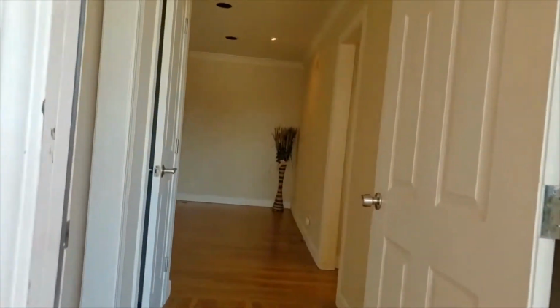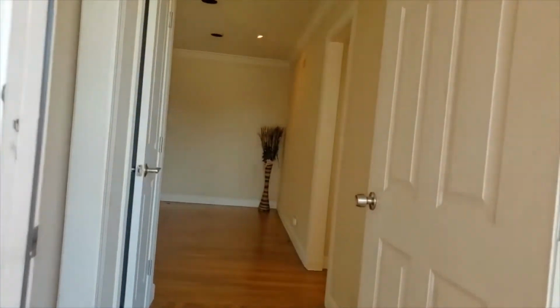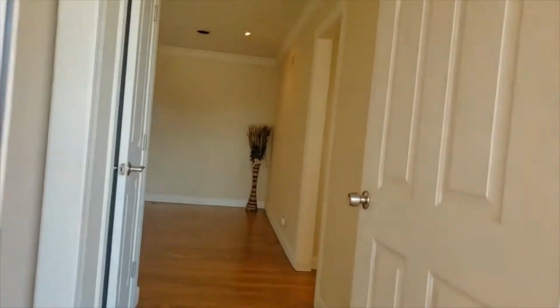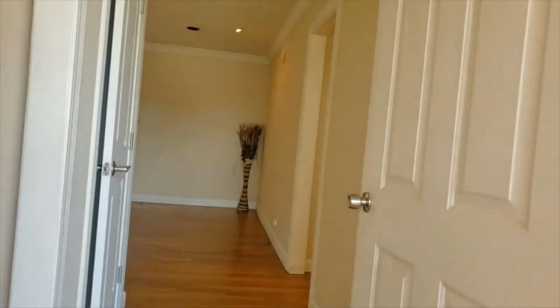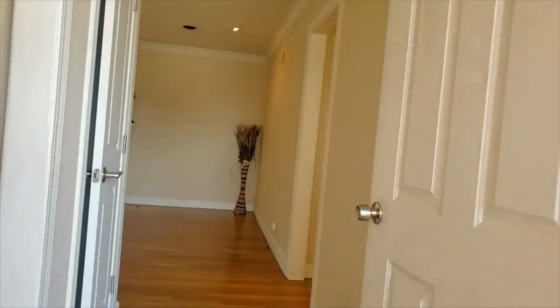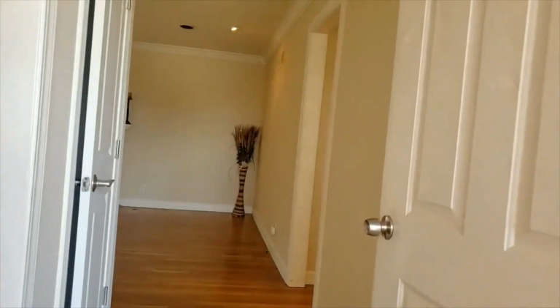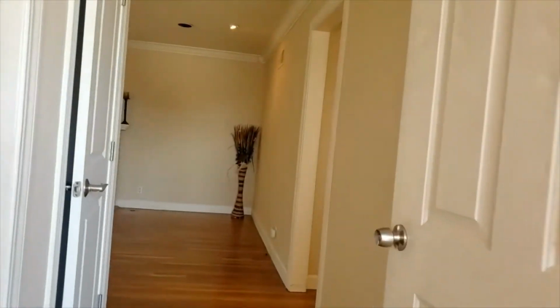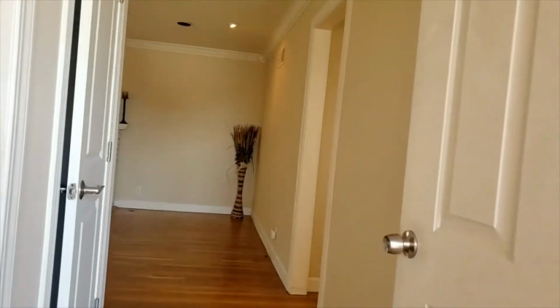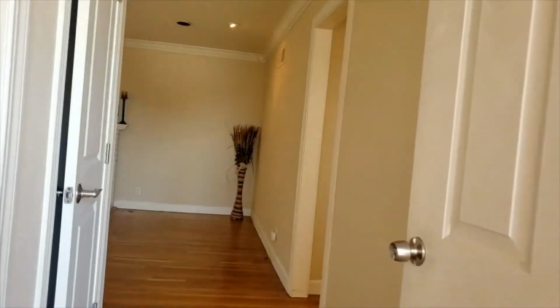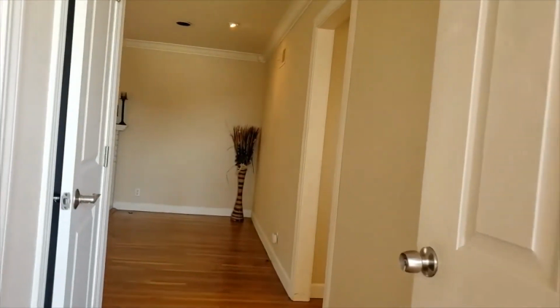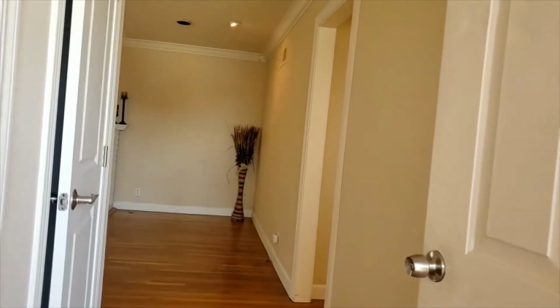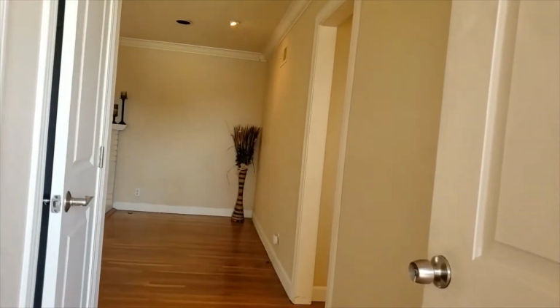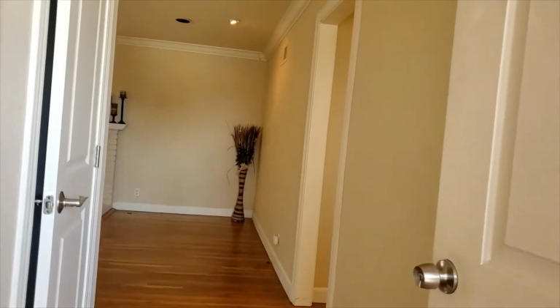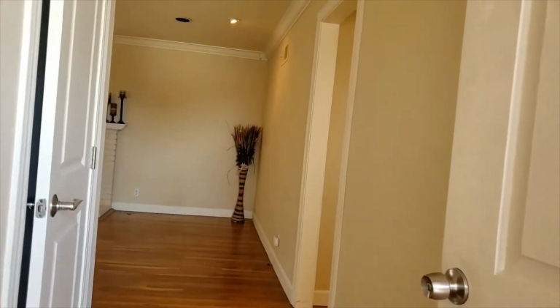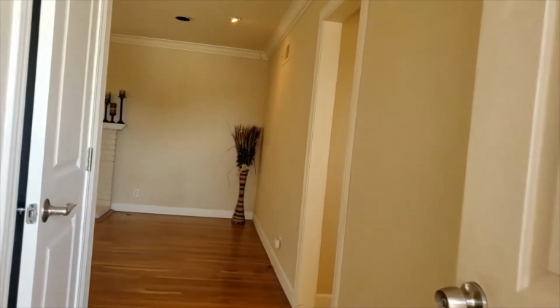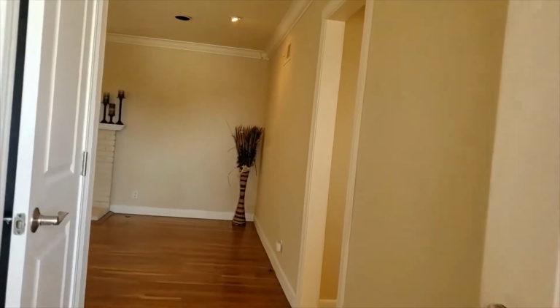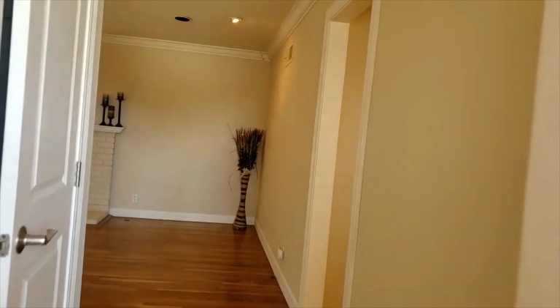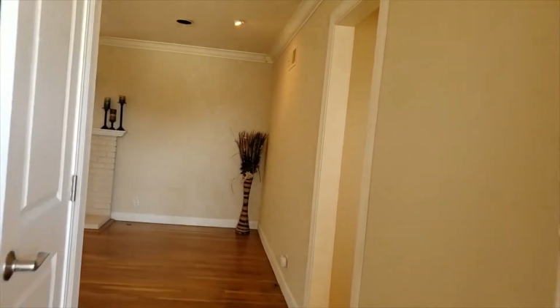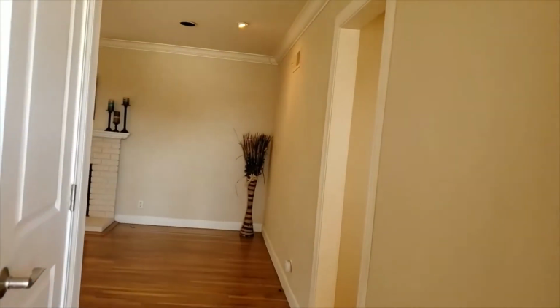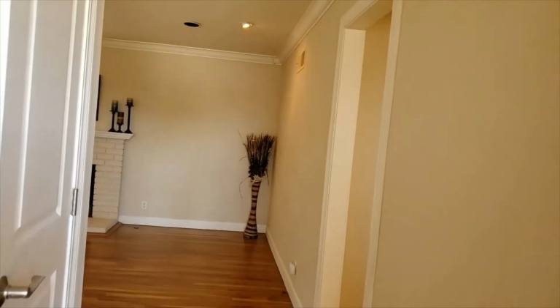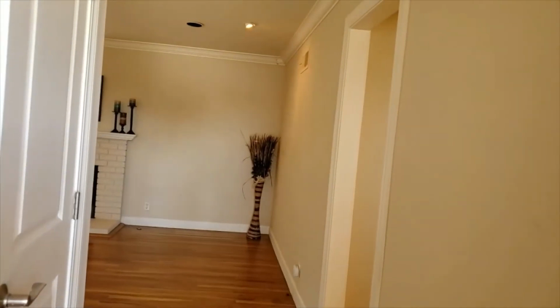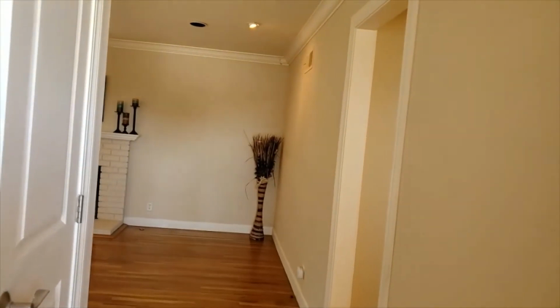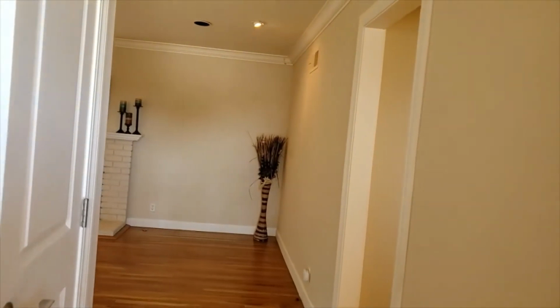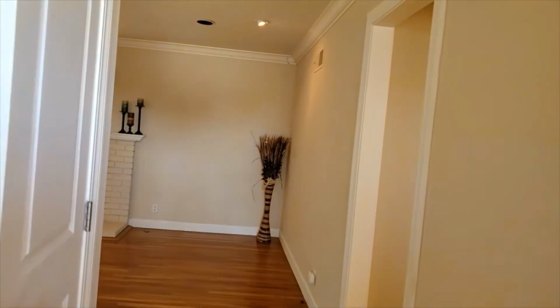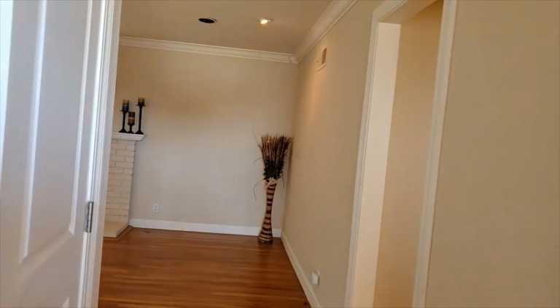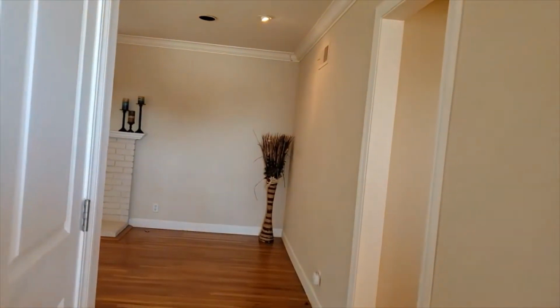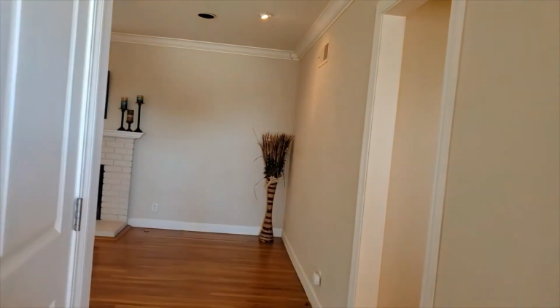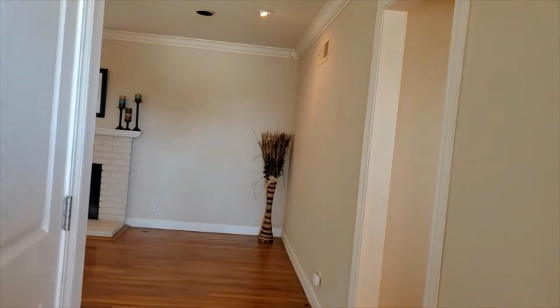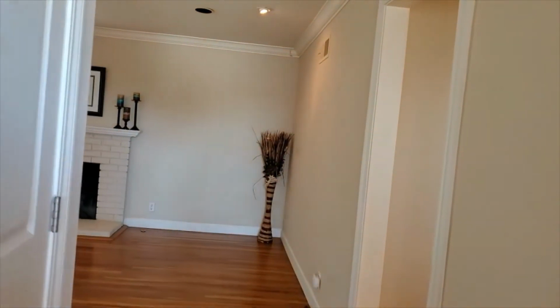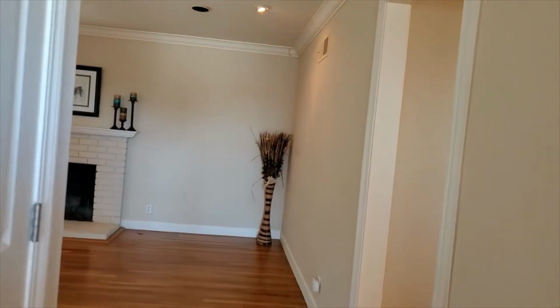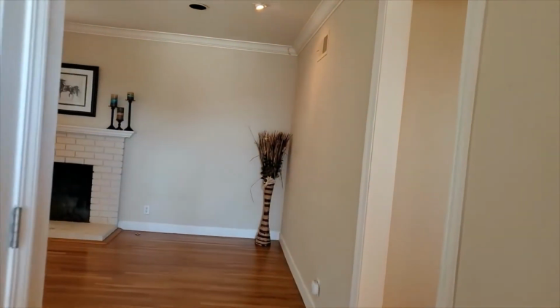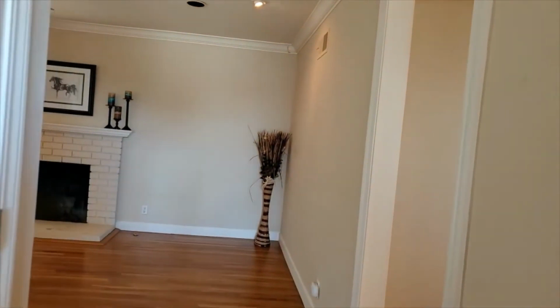As you enter the home, one of the first things you're going to notice is that you've got beautiful oak wood flooring.